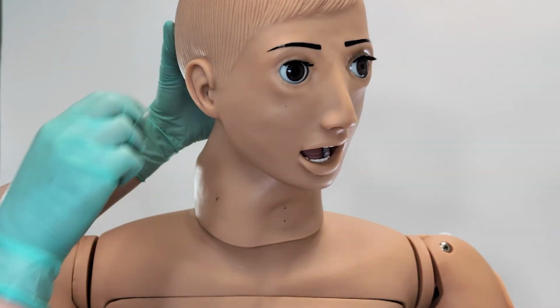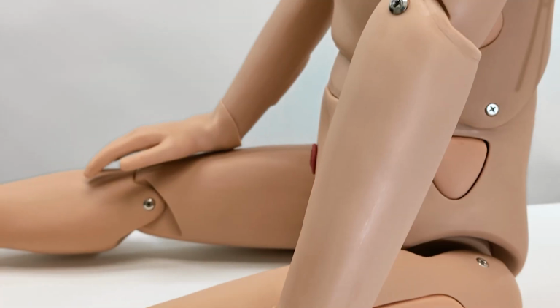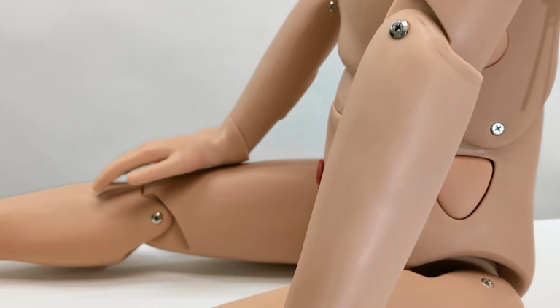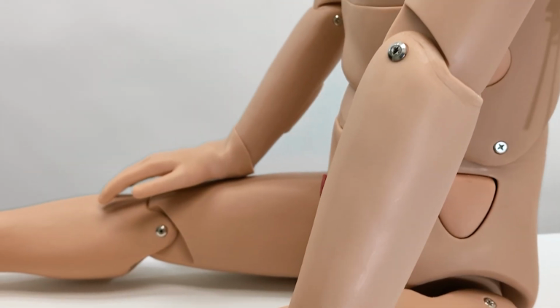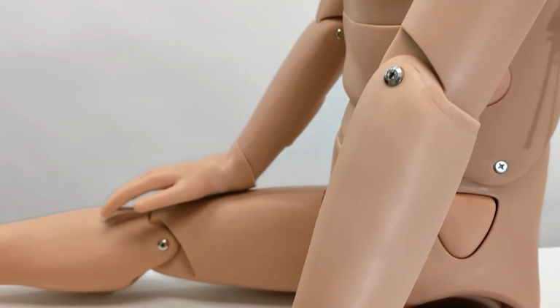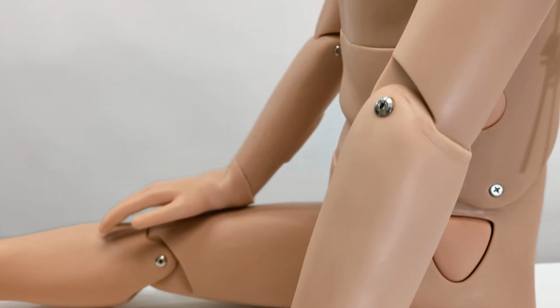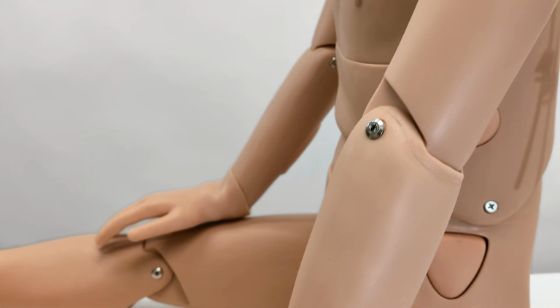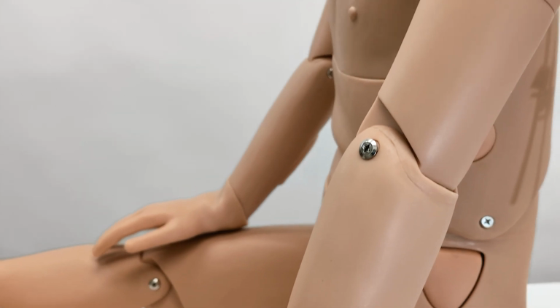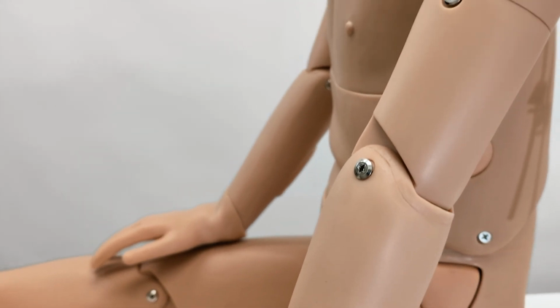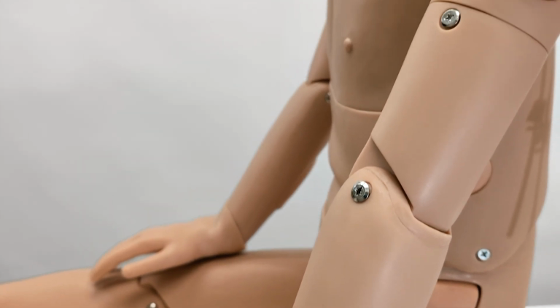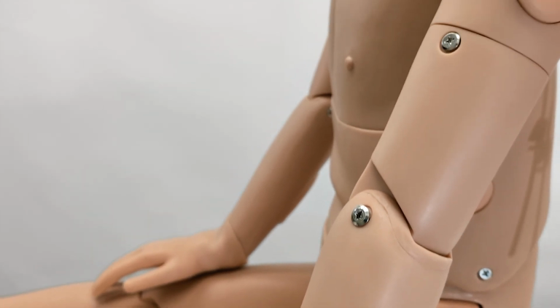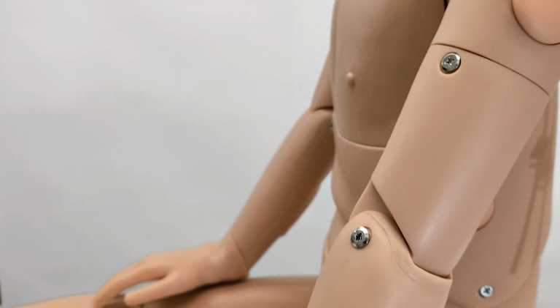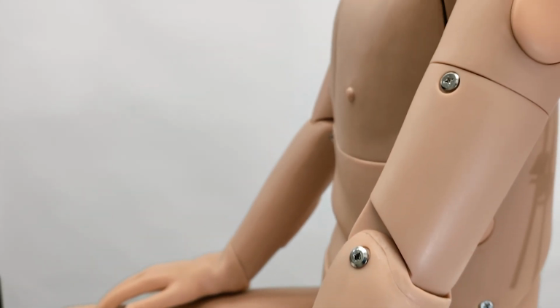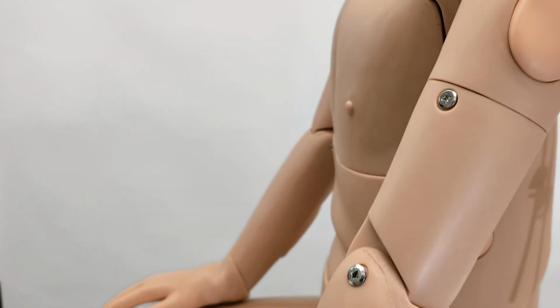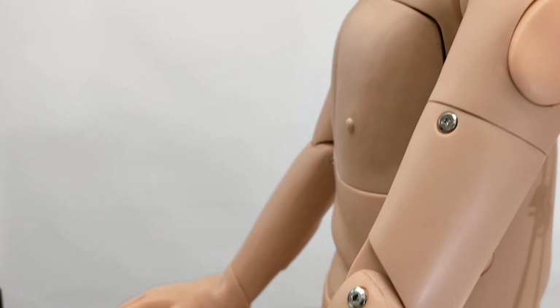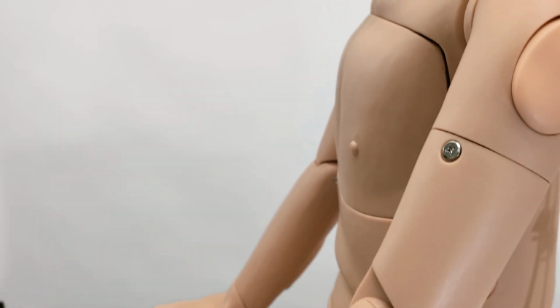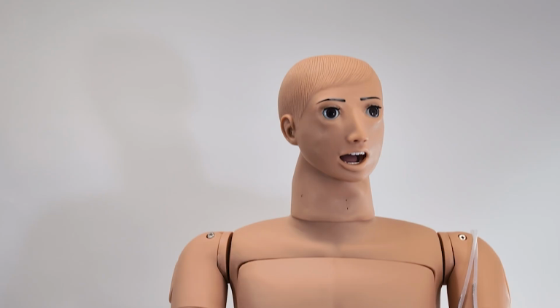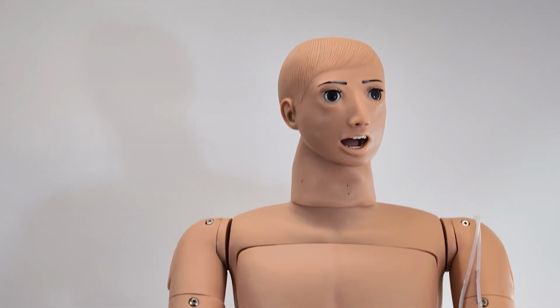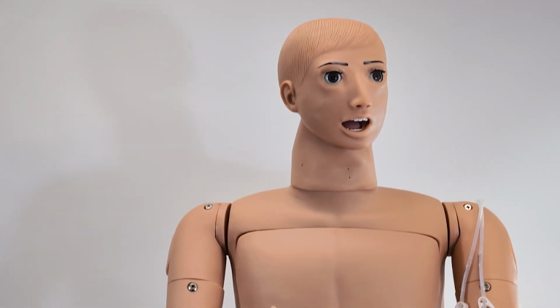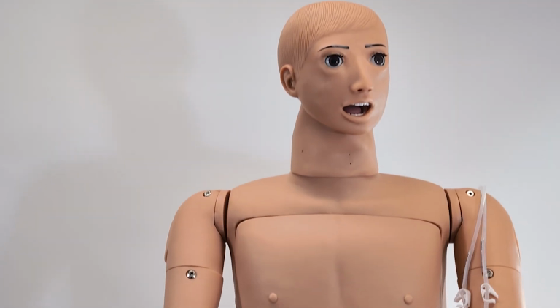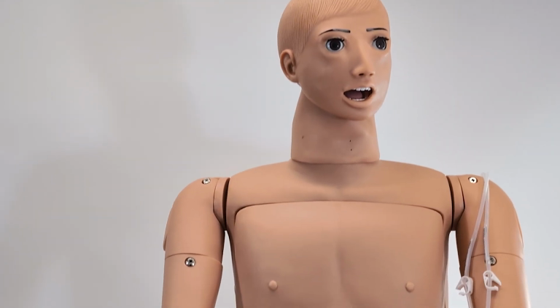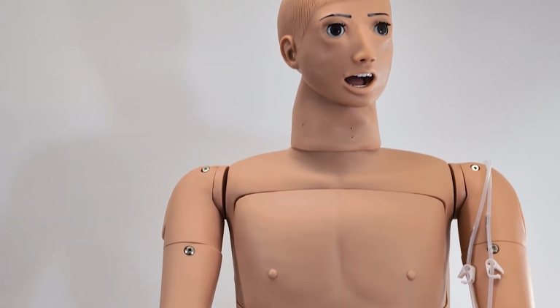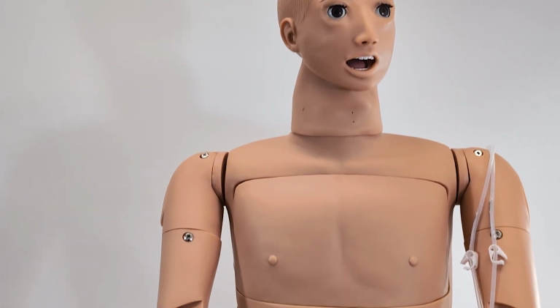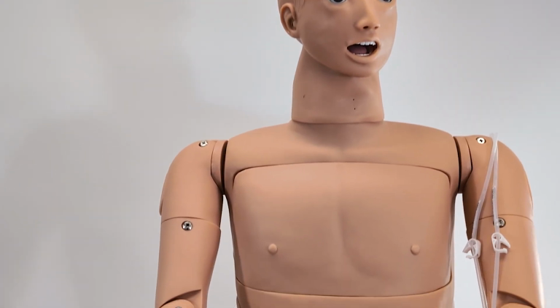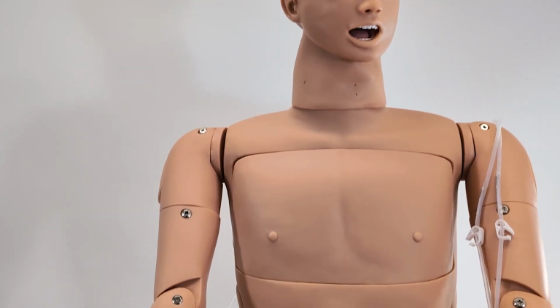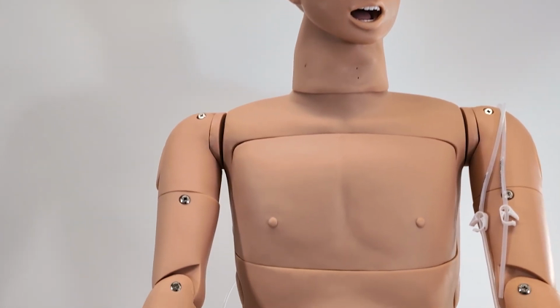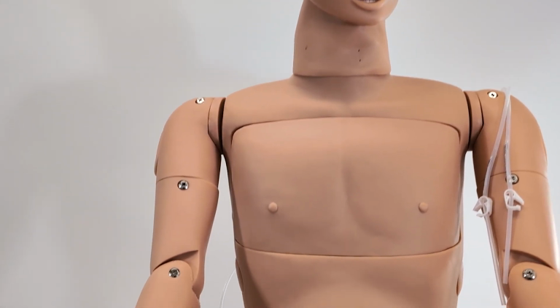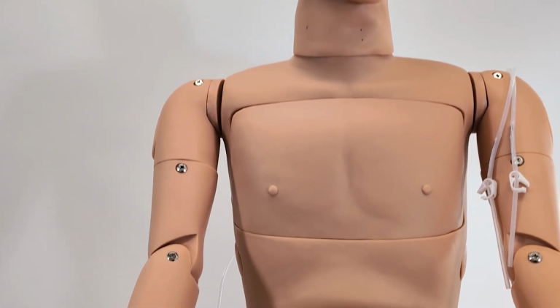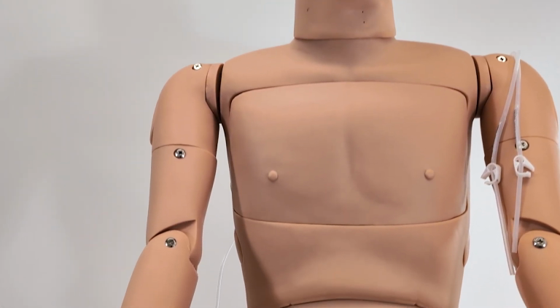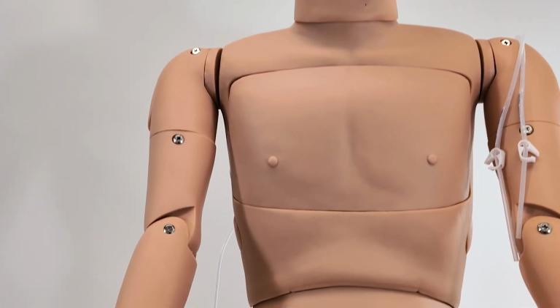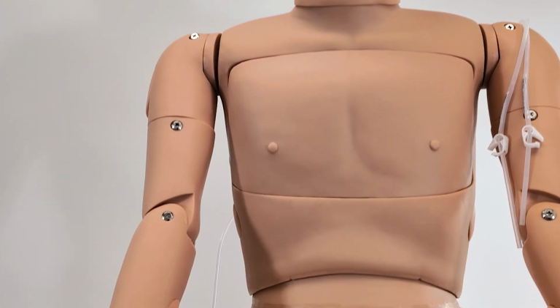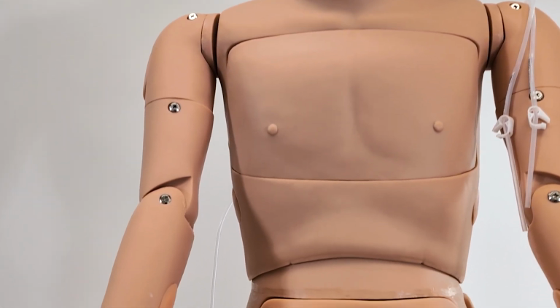Experience excellence in nursing education with the Anatomy Lab Dual Sex Nursing Mannequin, available exclusively from Anatomy Warehouse.